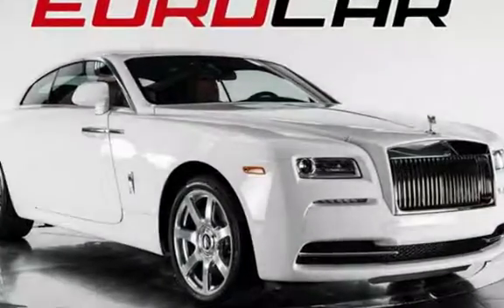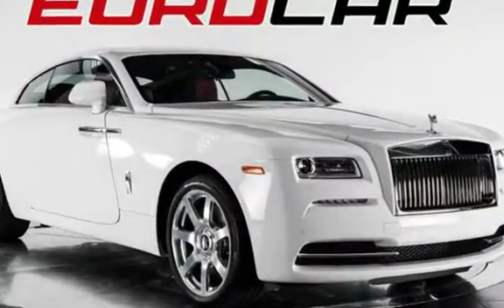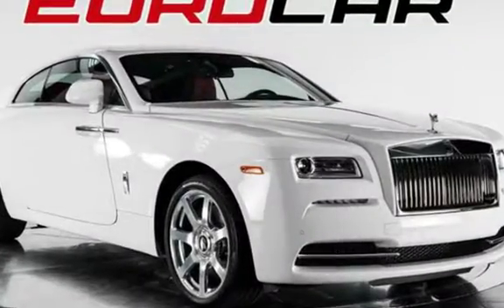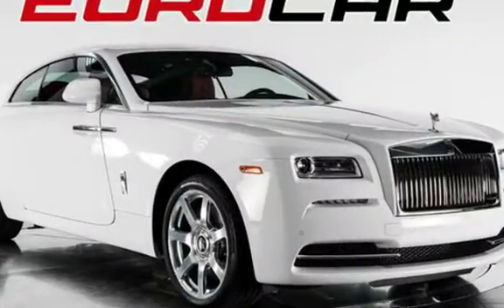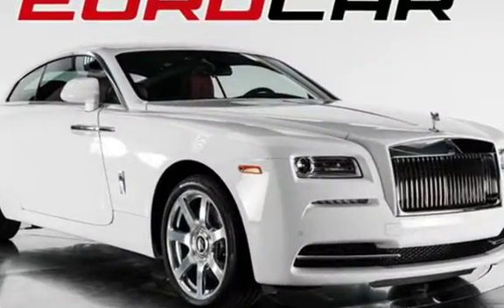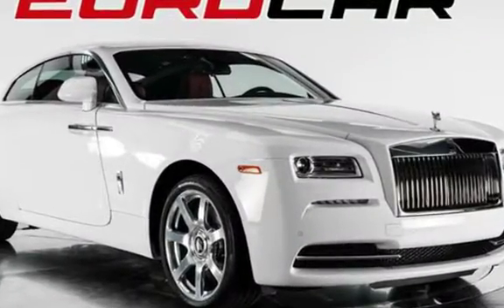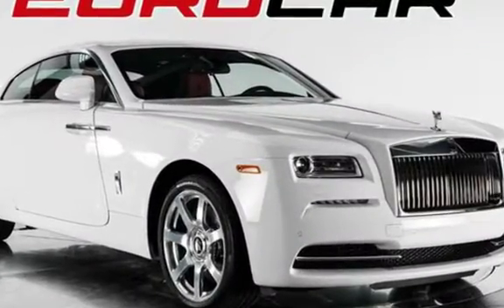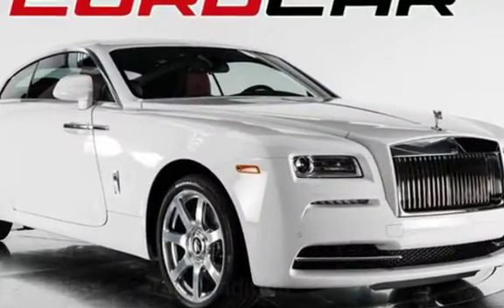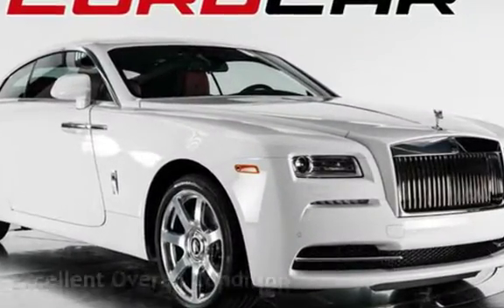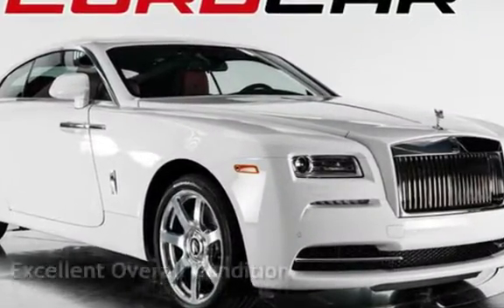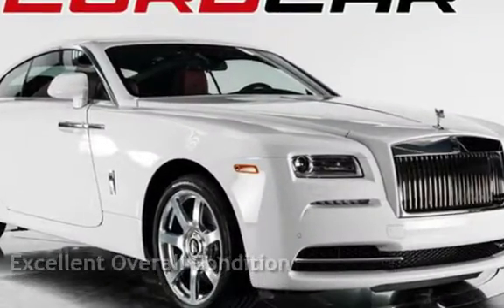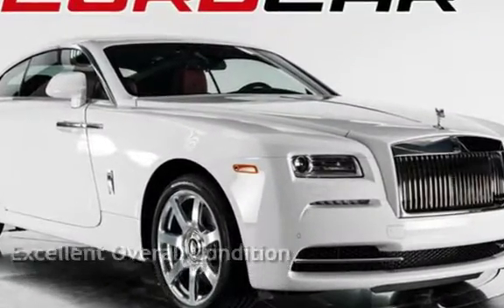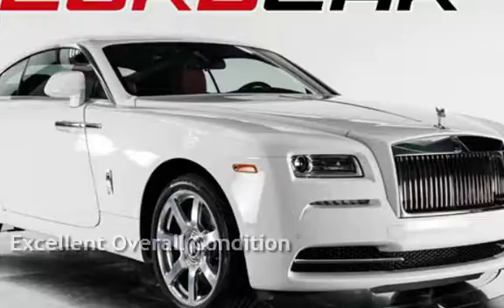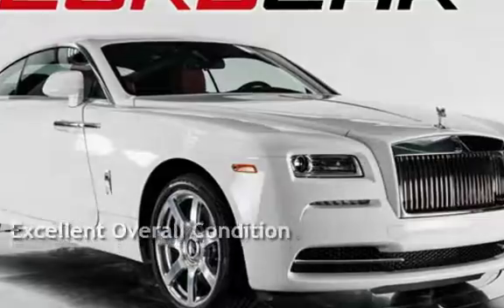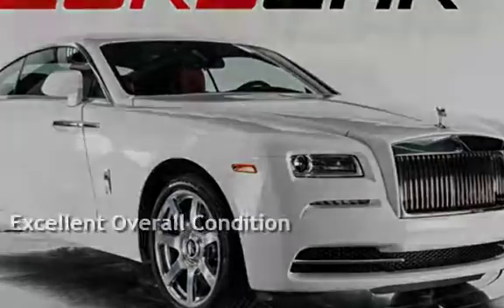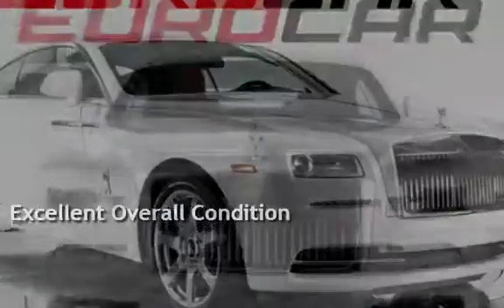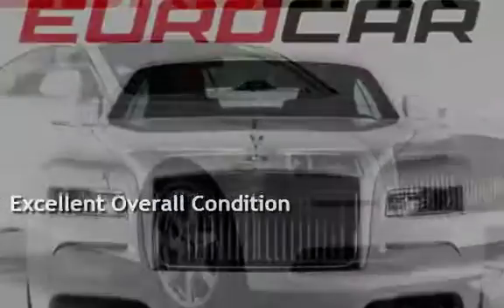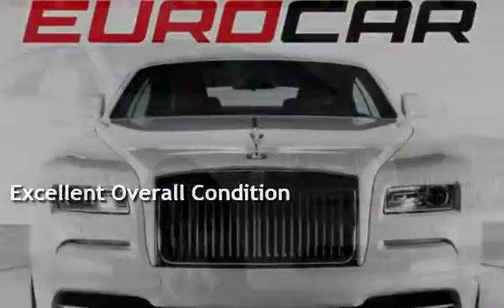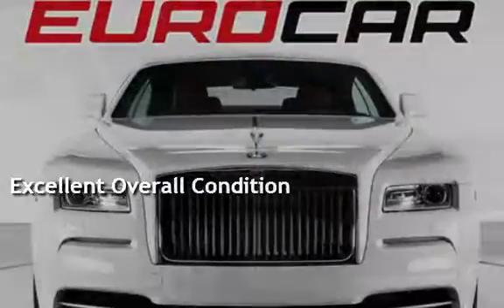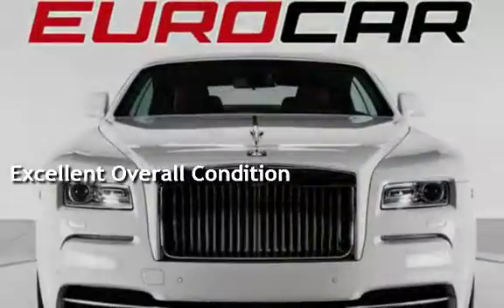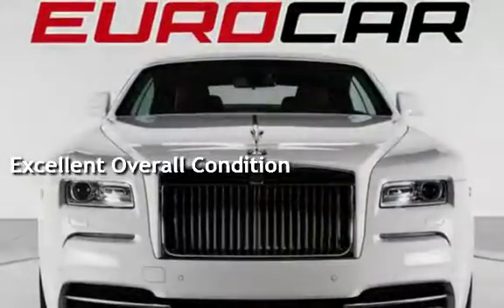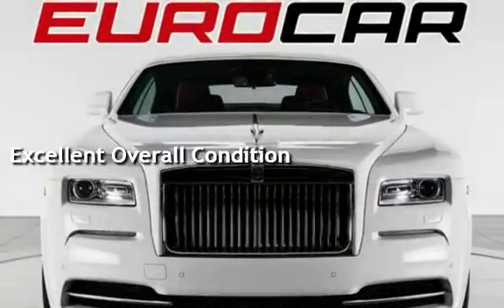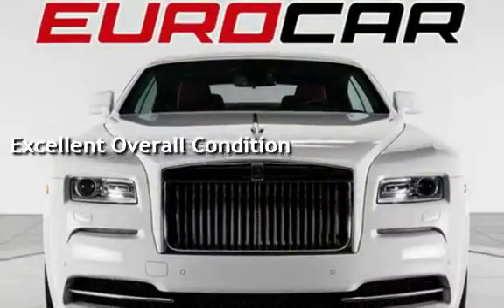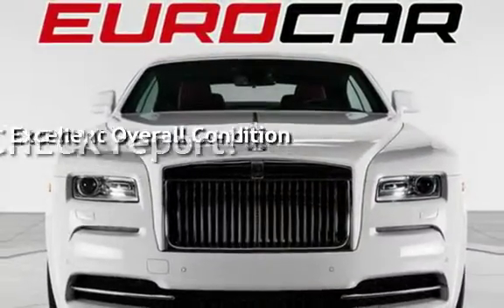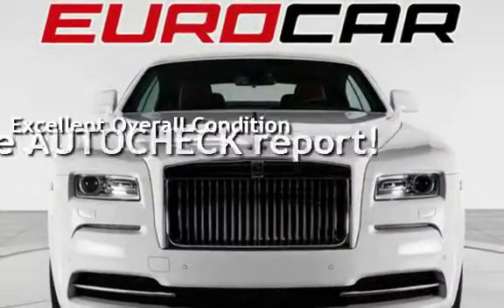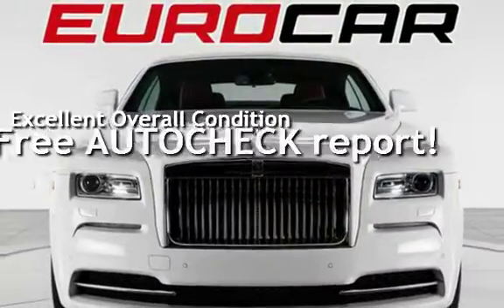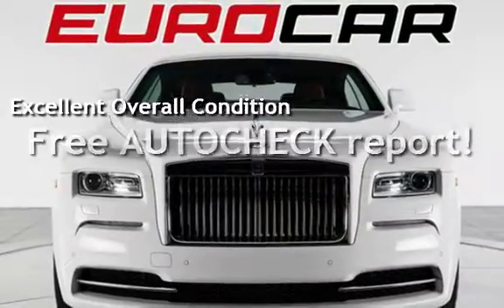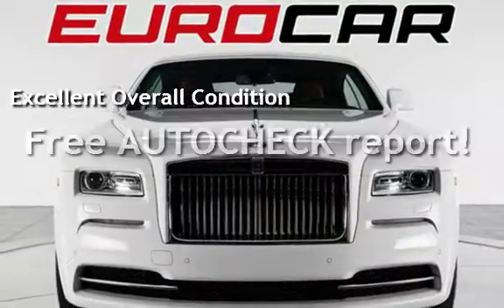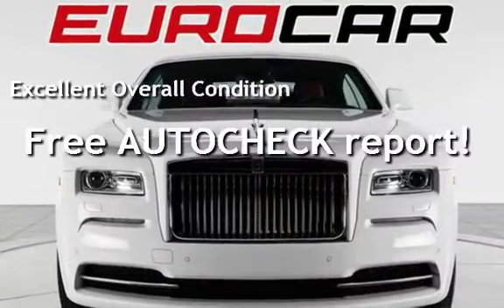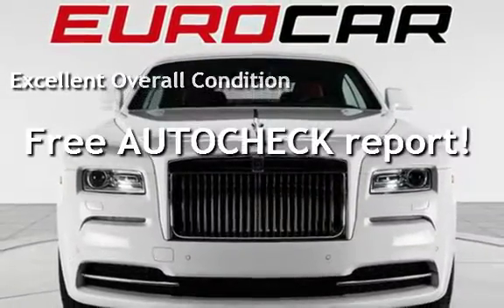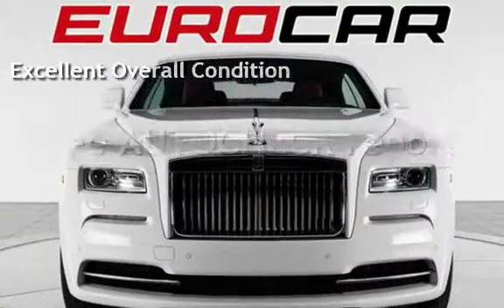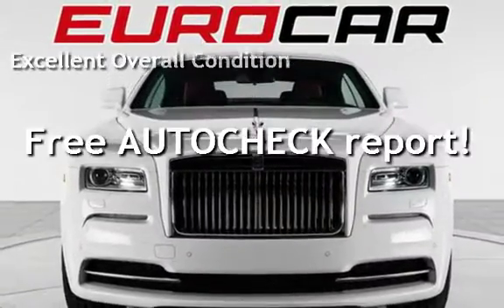This vehicle is in excellent overall condition. Ask to see the free auto-check vehicle history report.